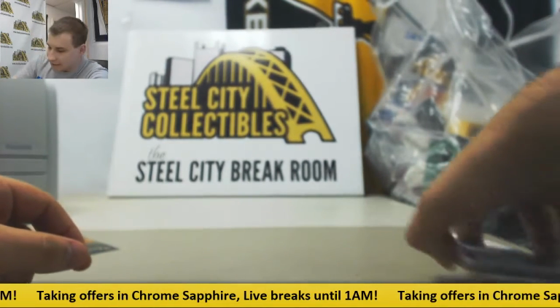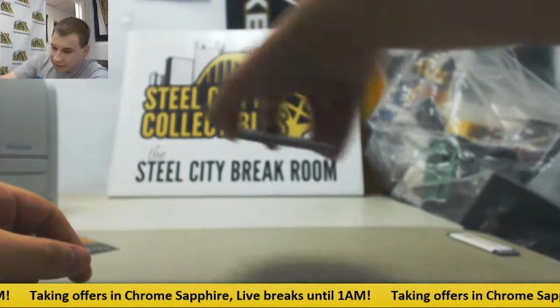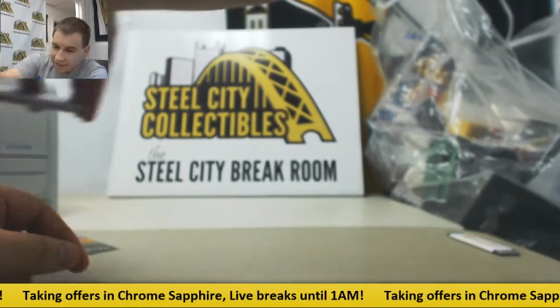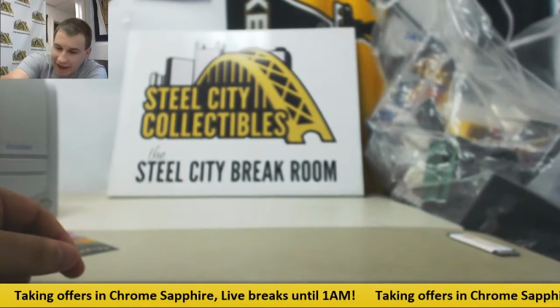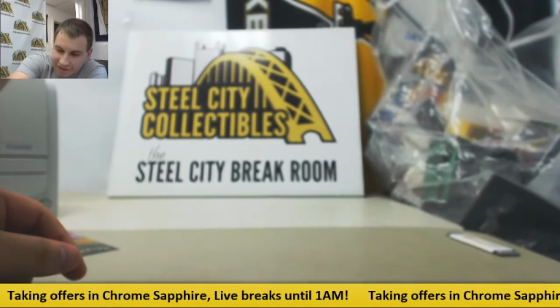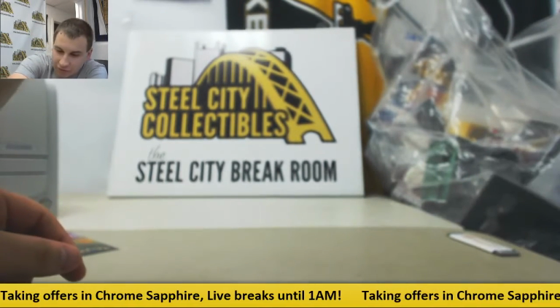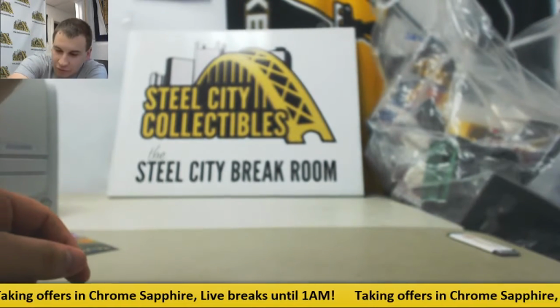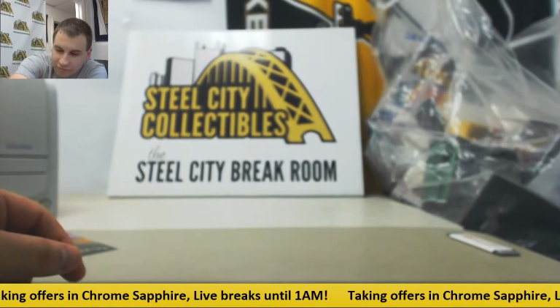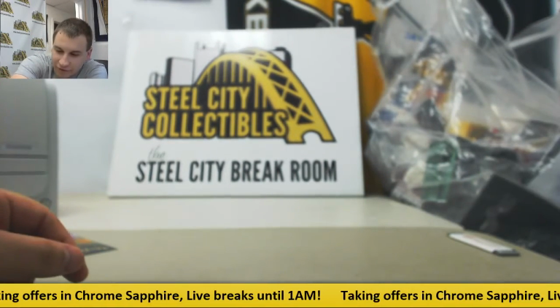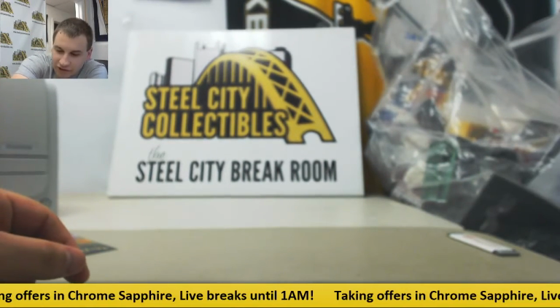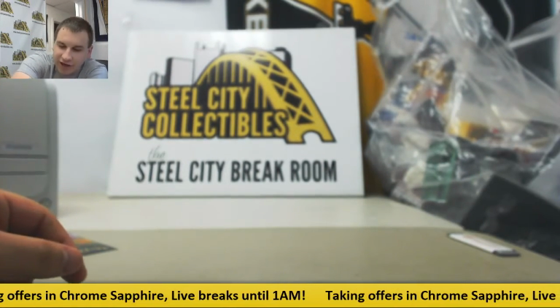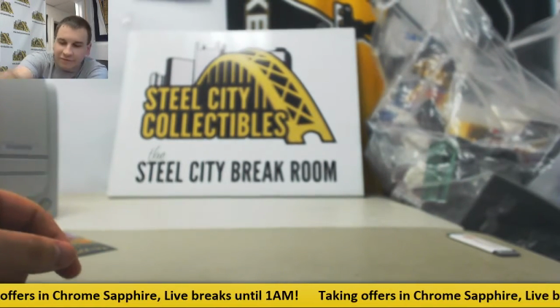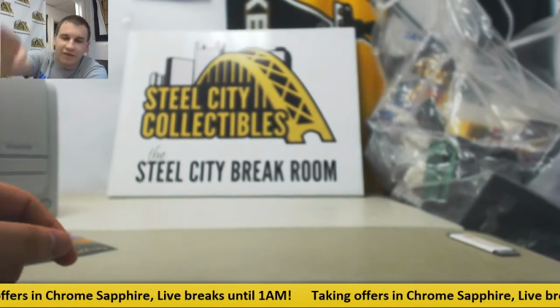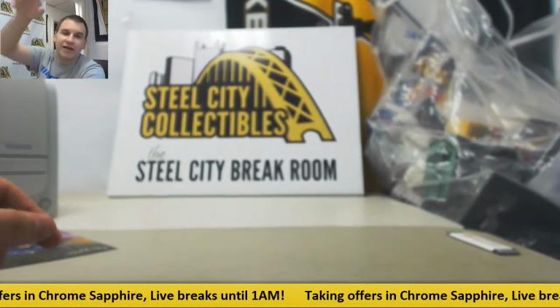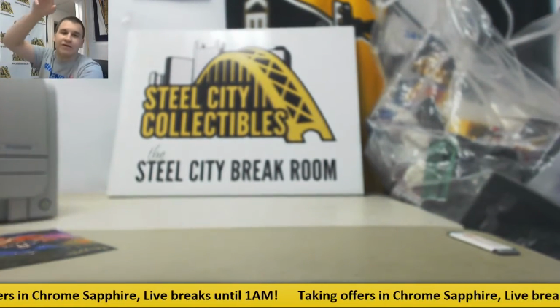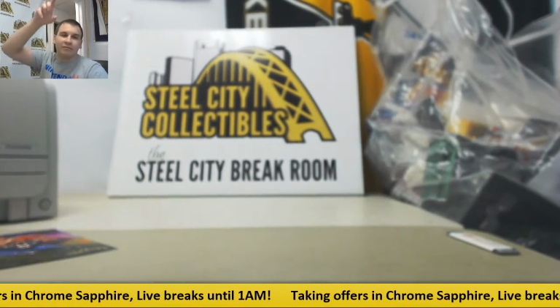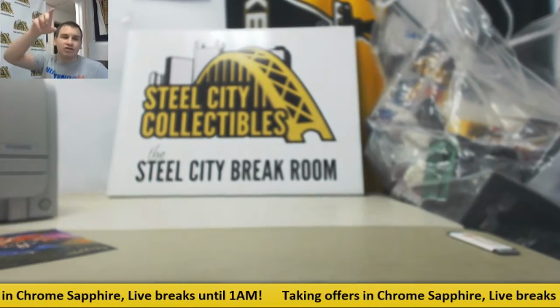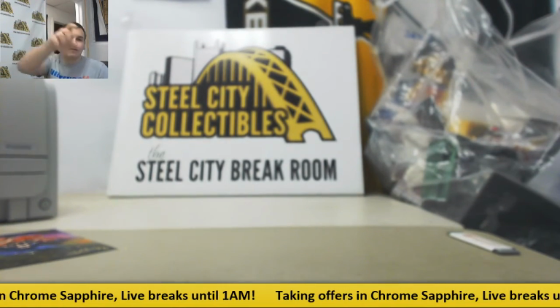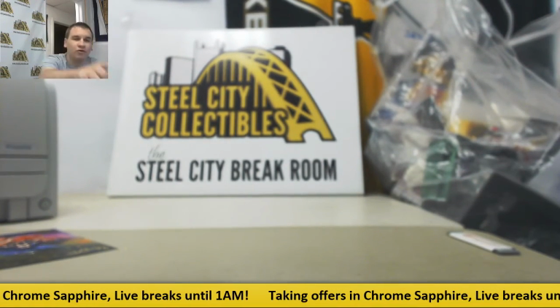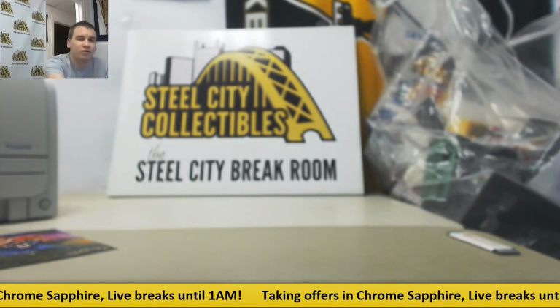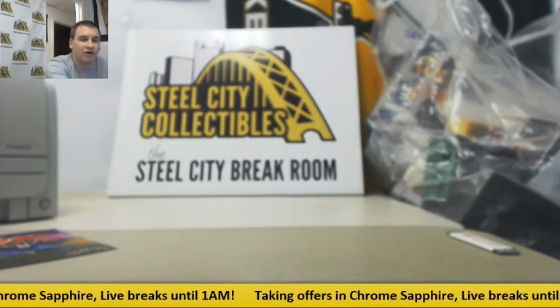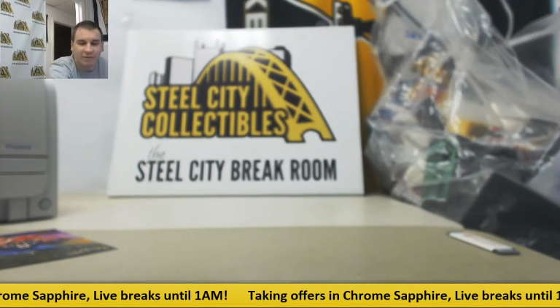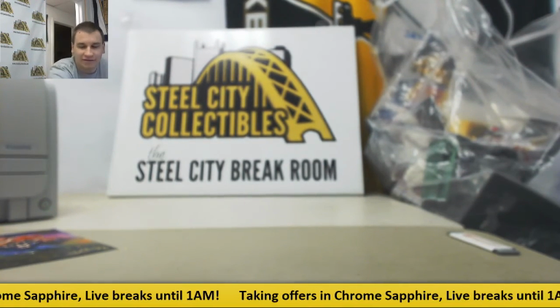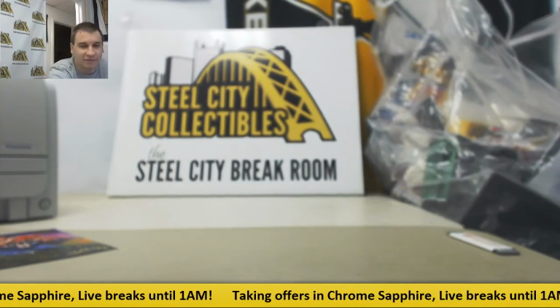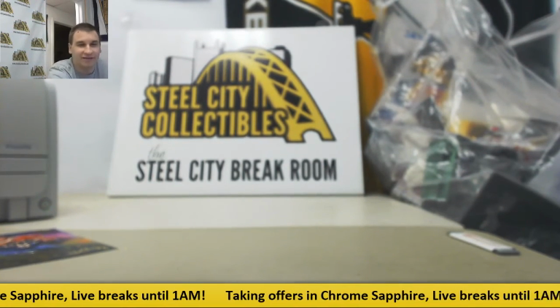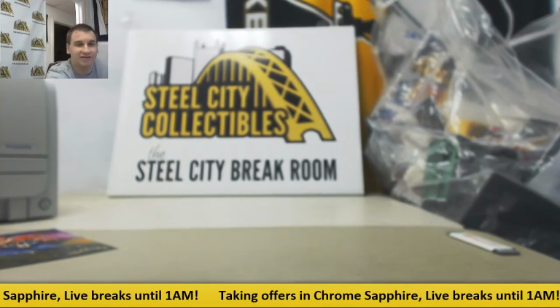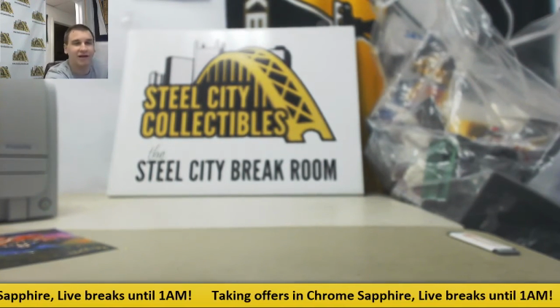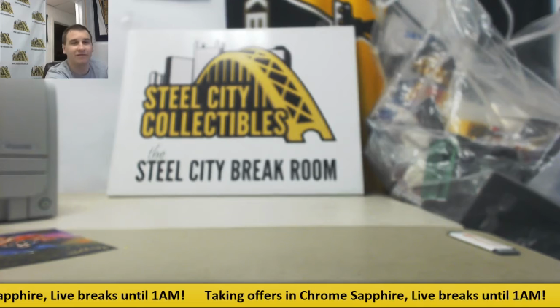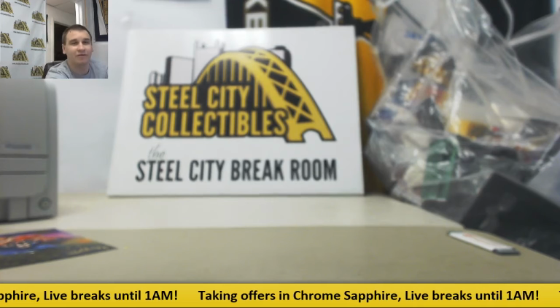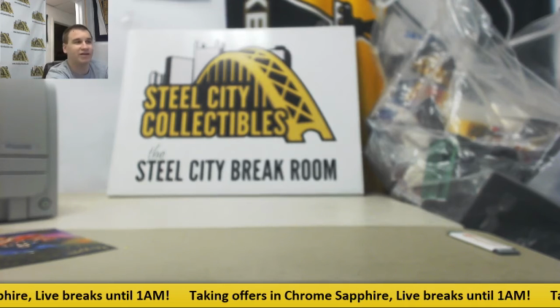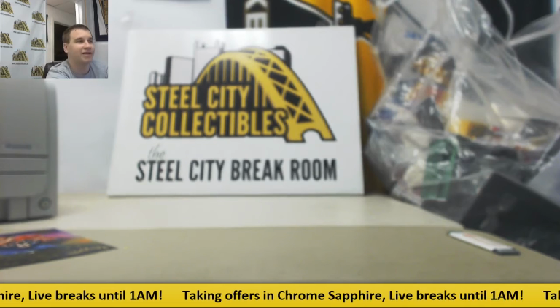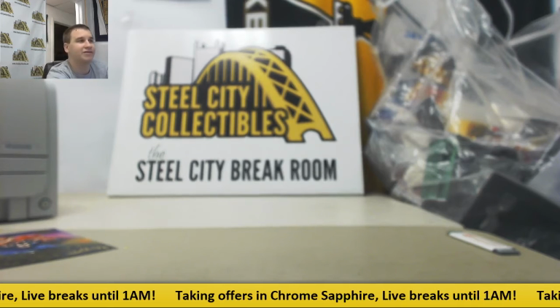And that will finish it off. Thank you very much for the break, man. Some decent stuff. Hope to see you again soon.